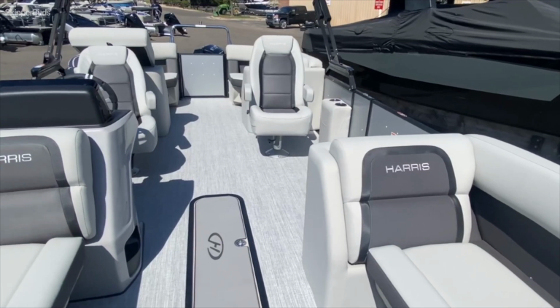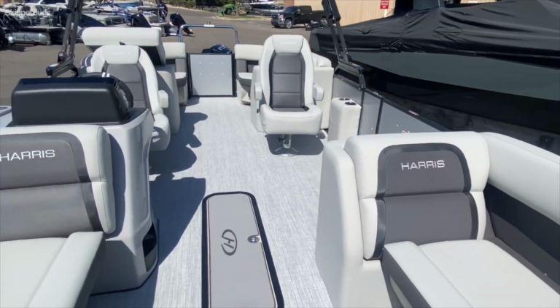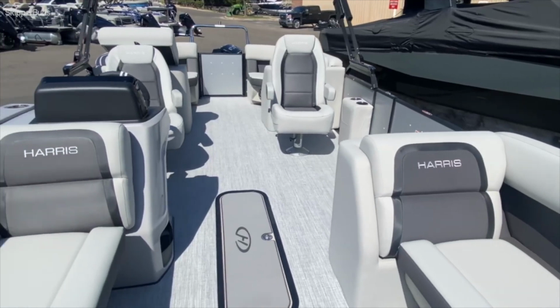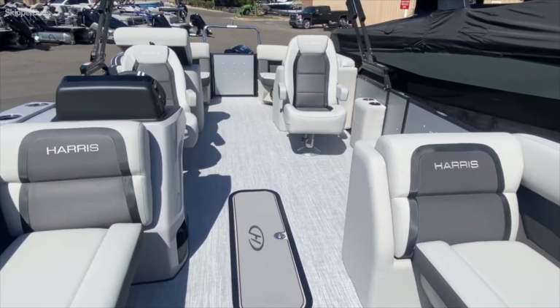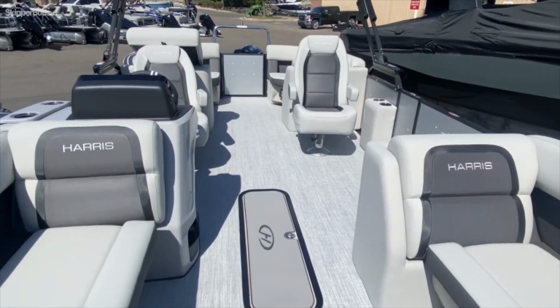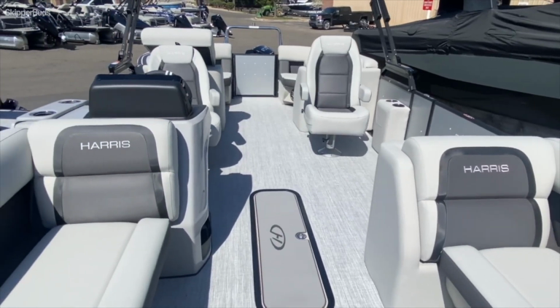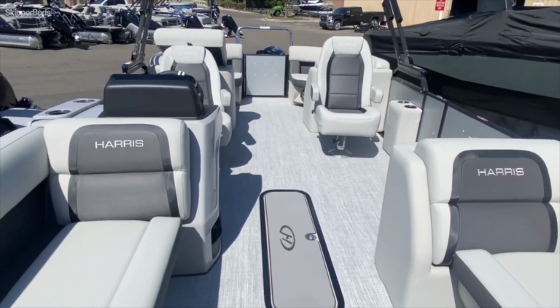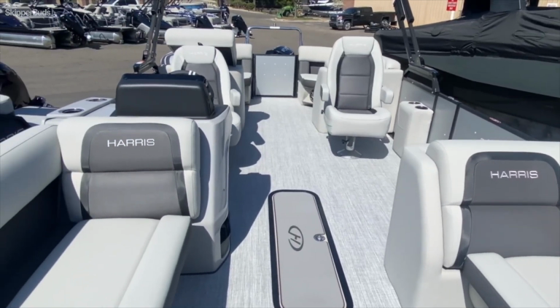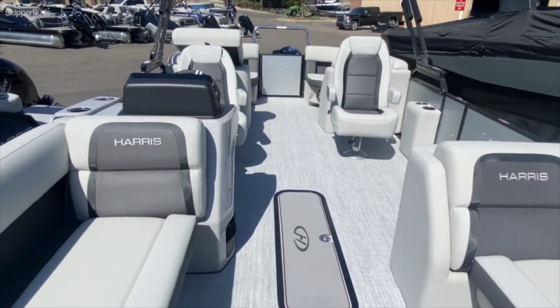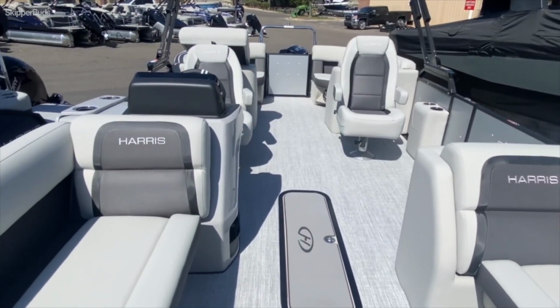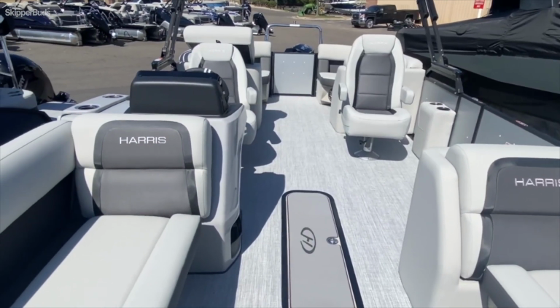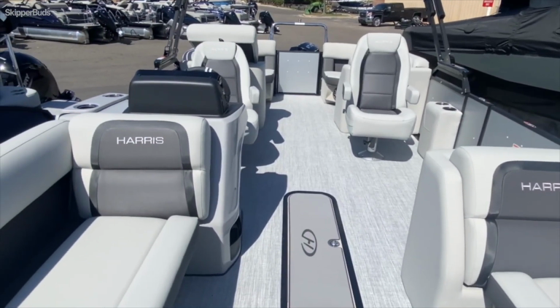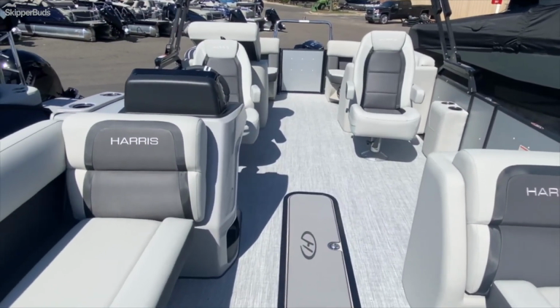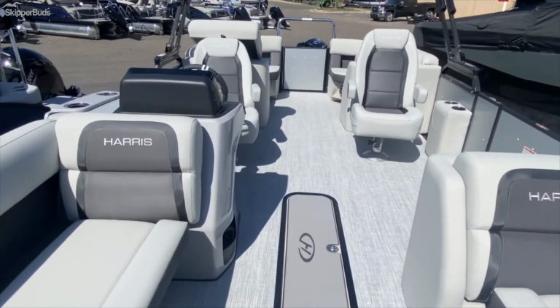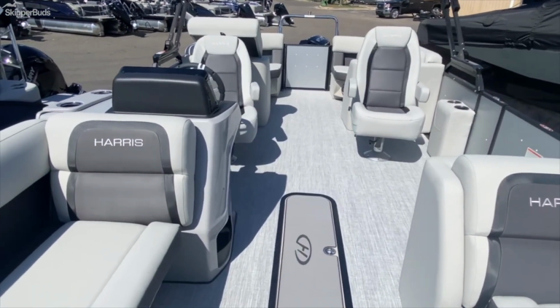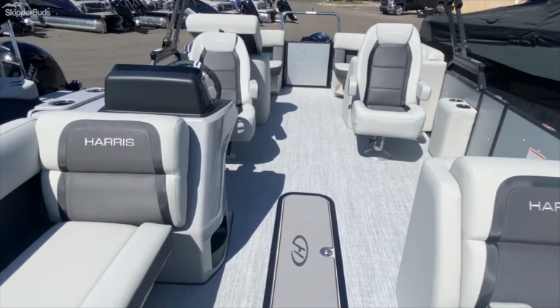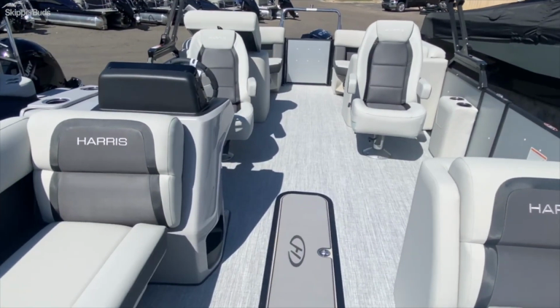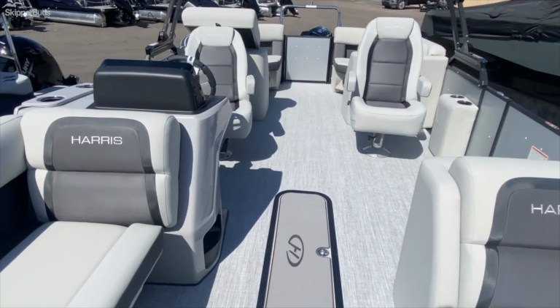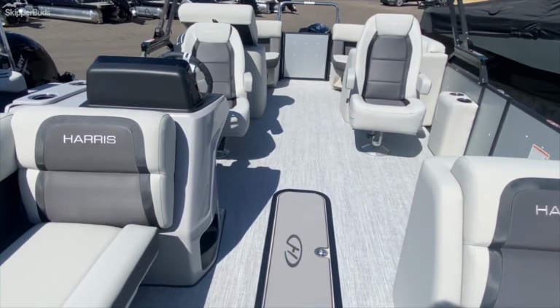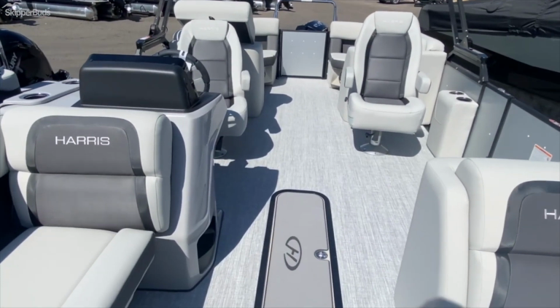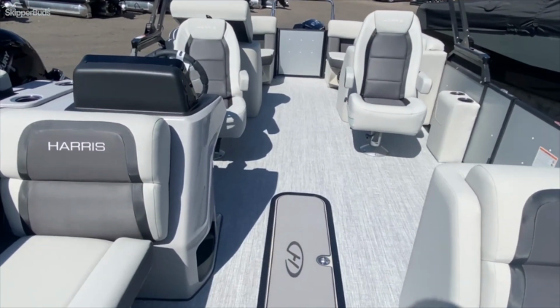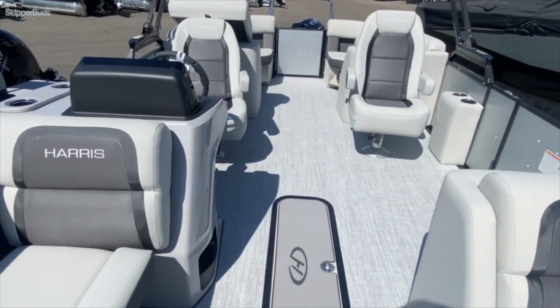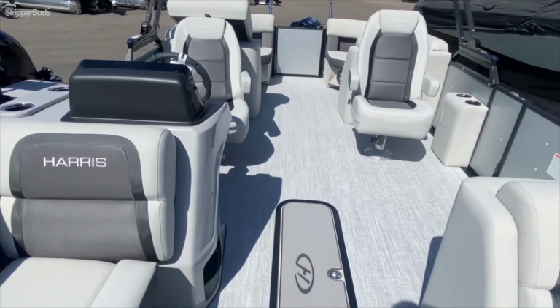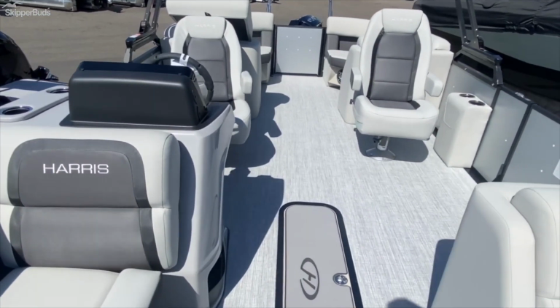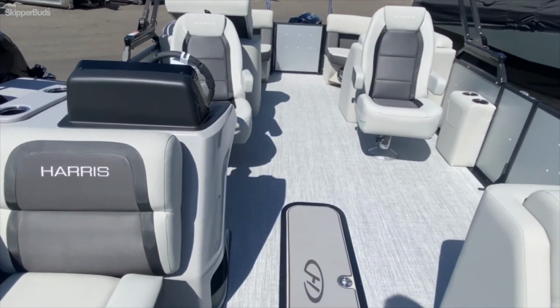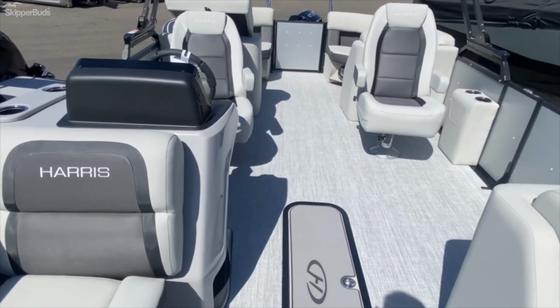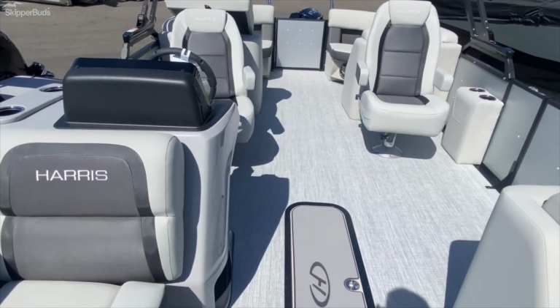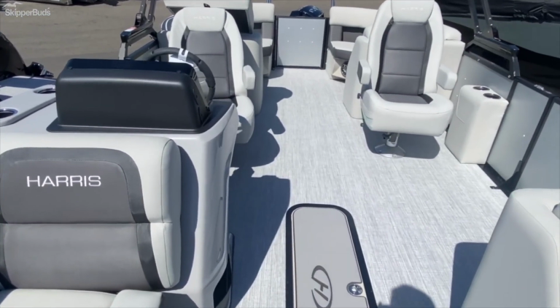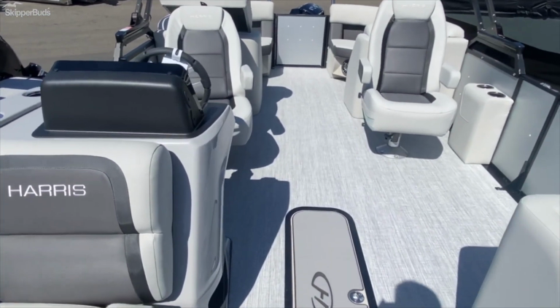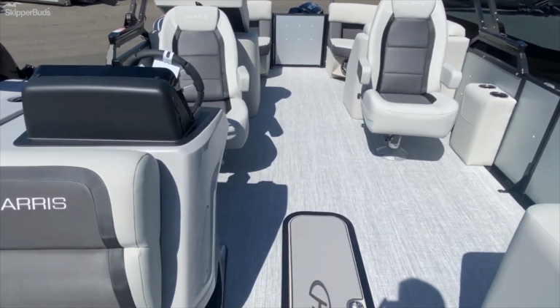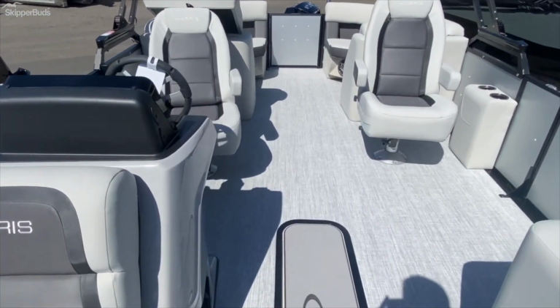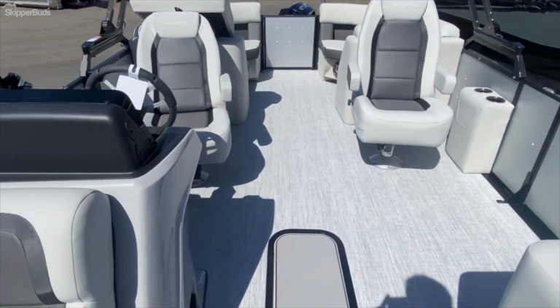And that is it for the interior on the Harris 230 Cruiser.